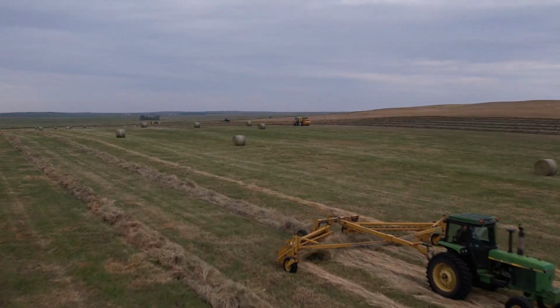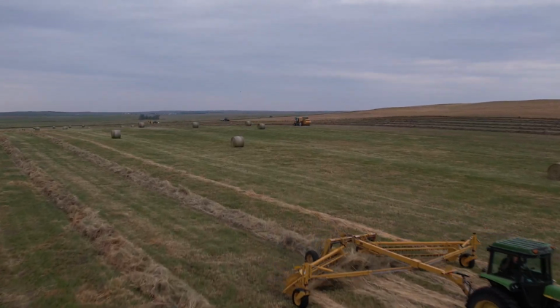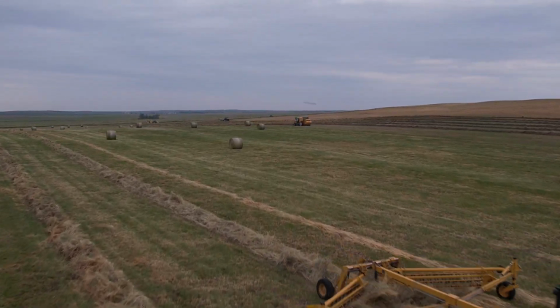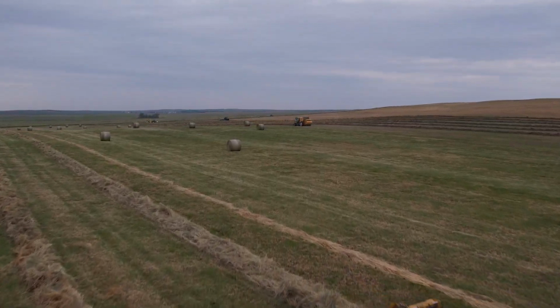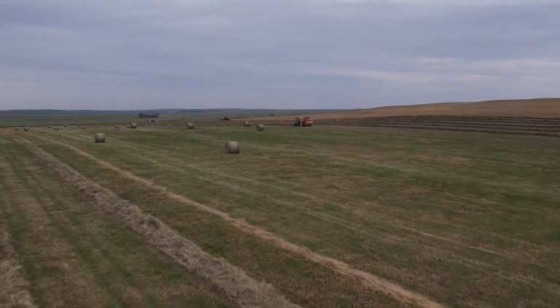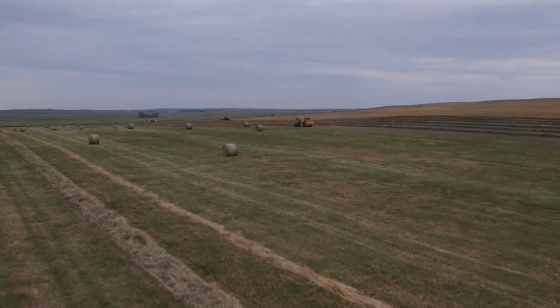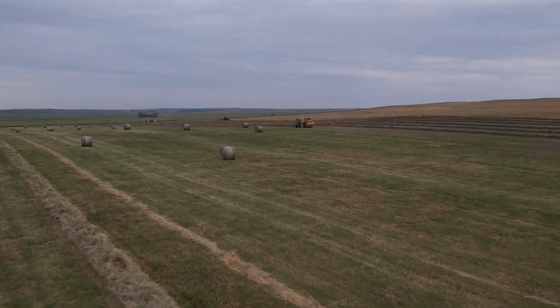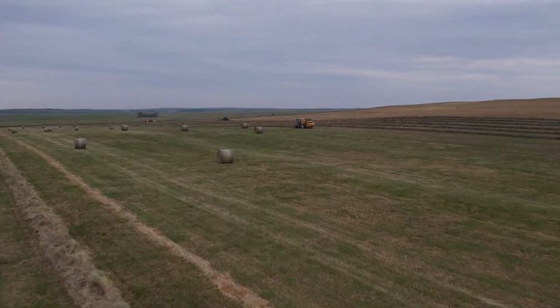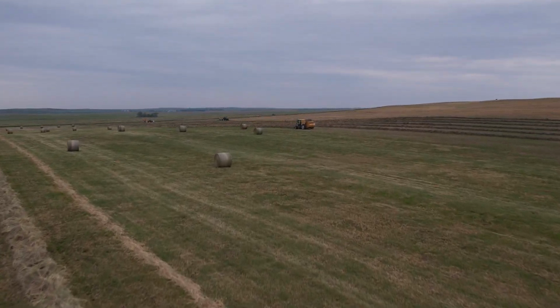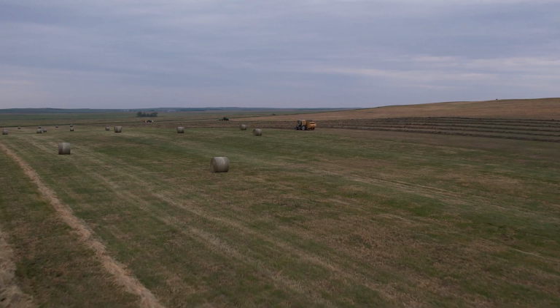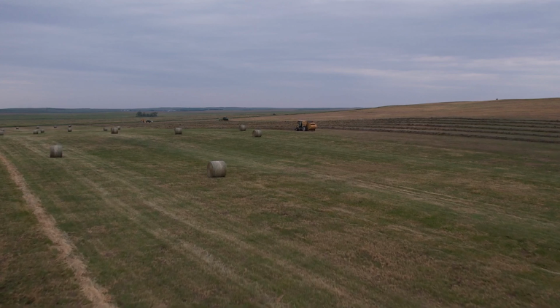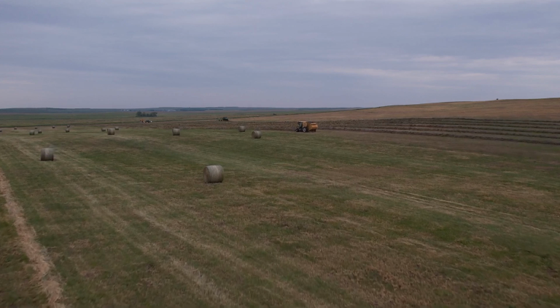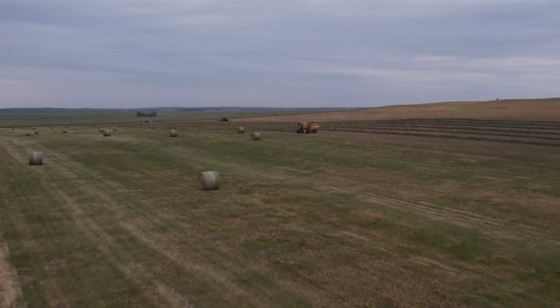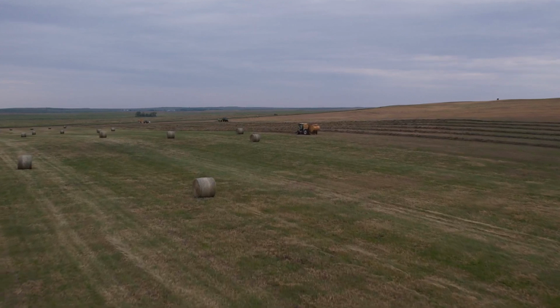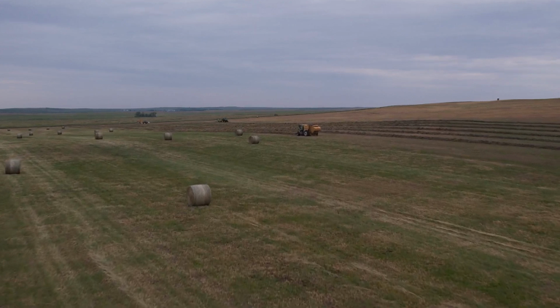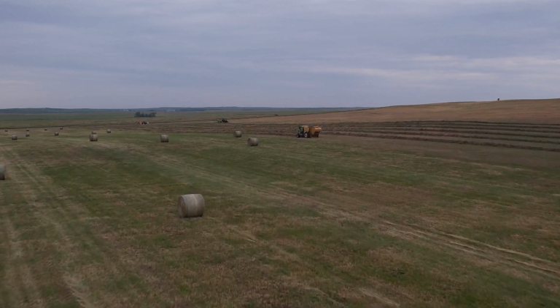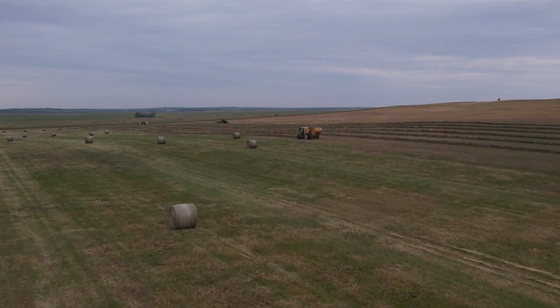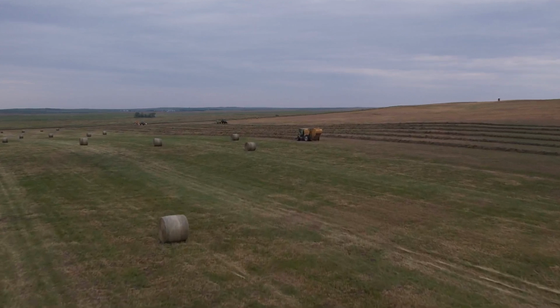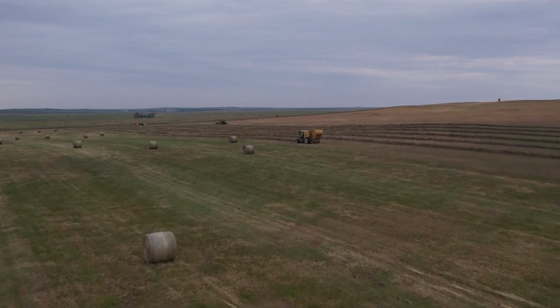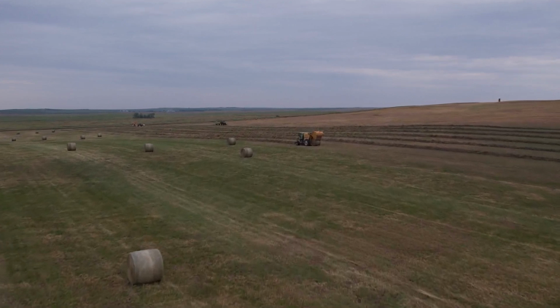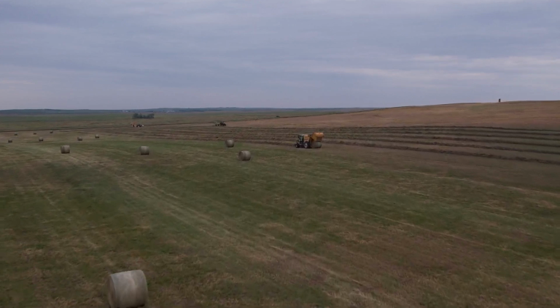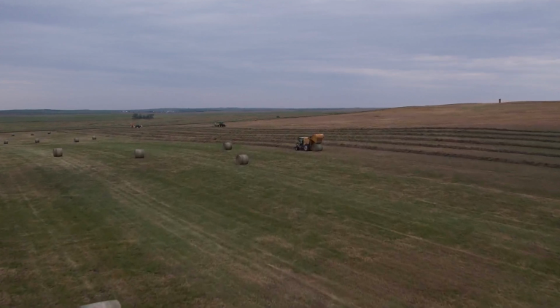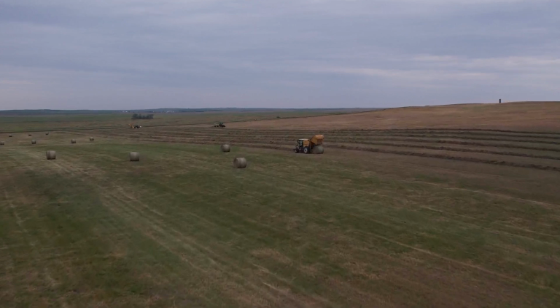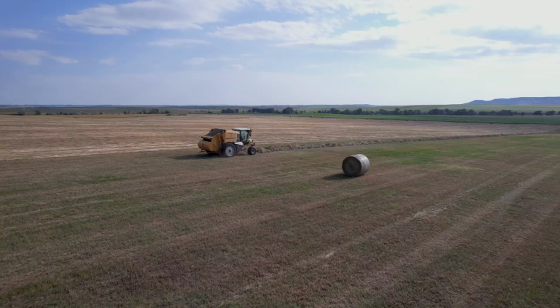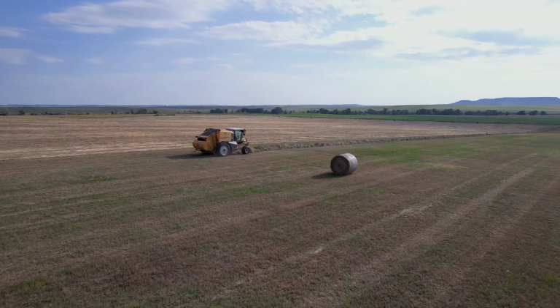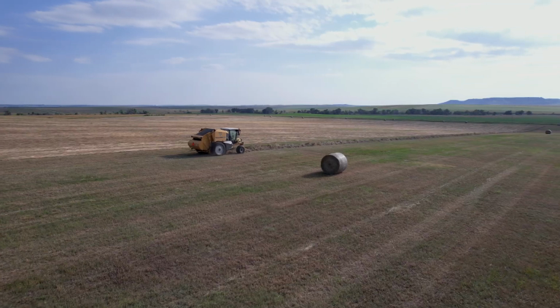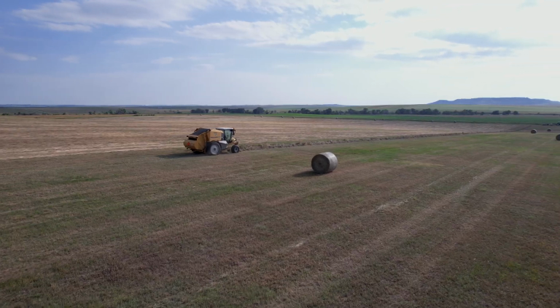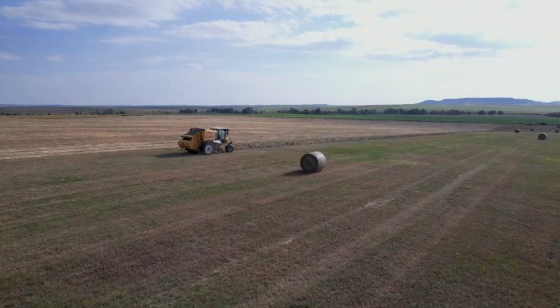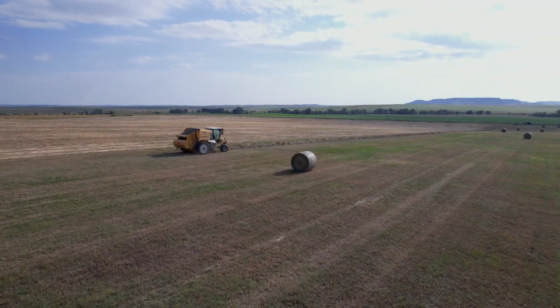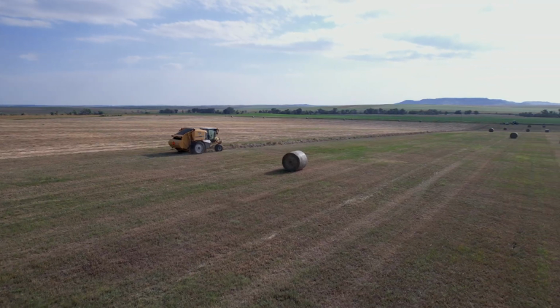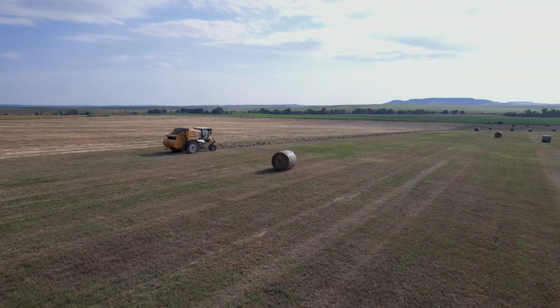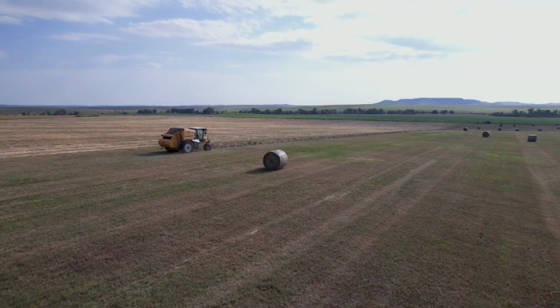Be confident enough to keep your baler in the field when it matters most with Tempsense from Vermeer.